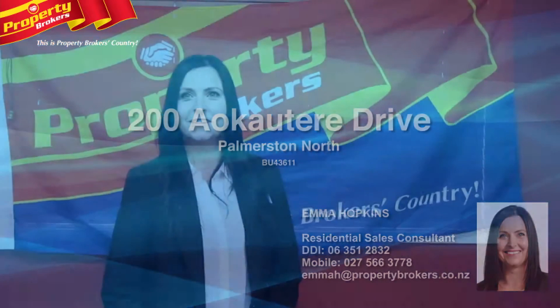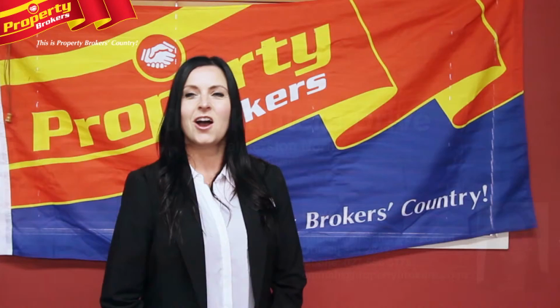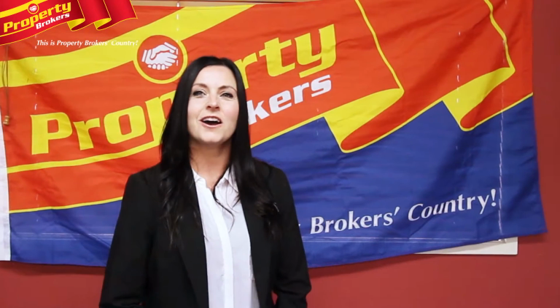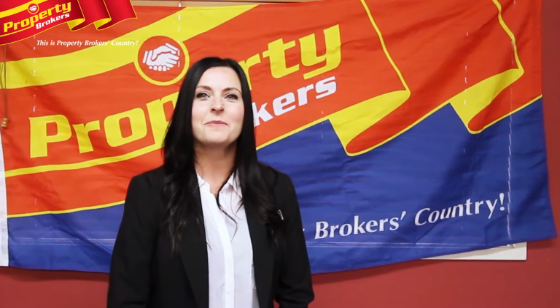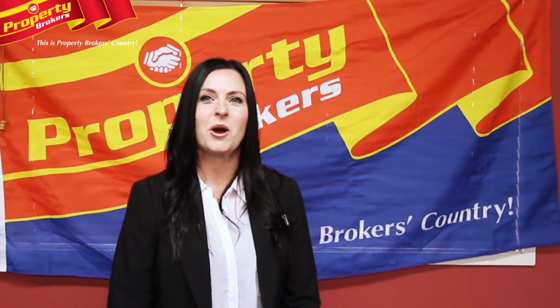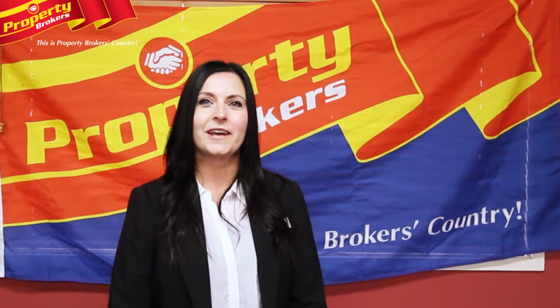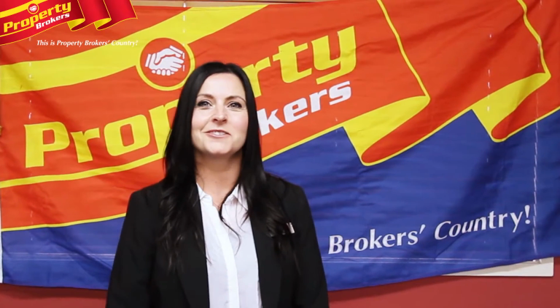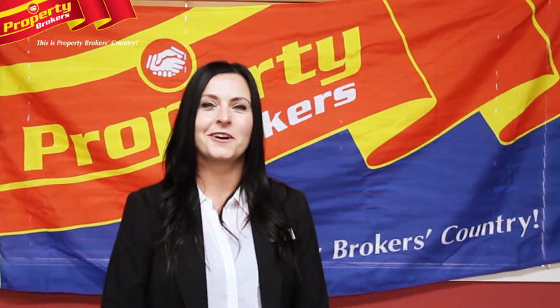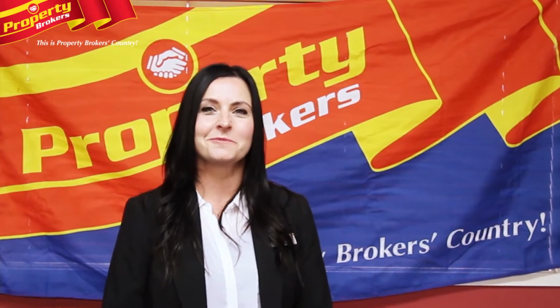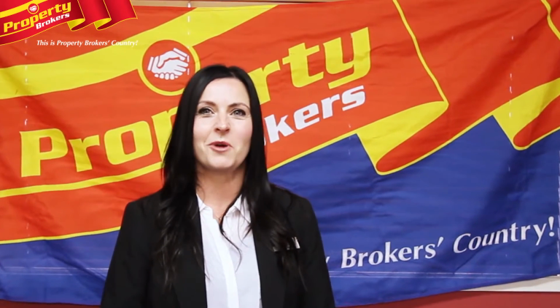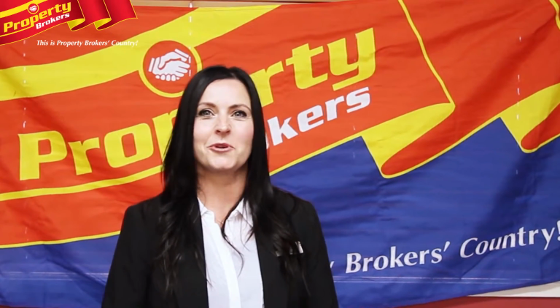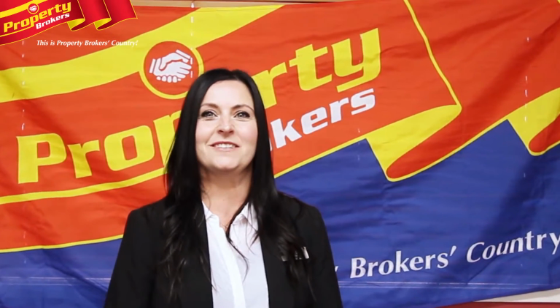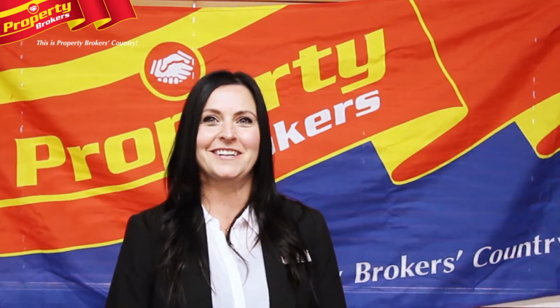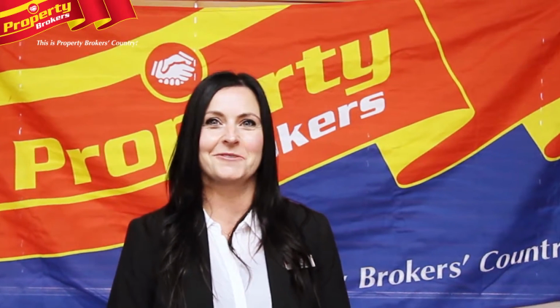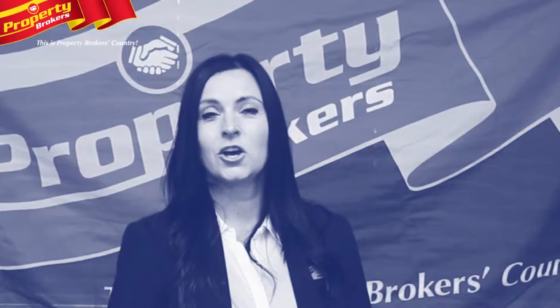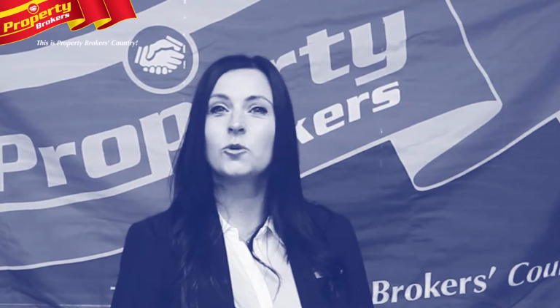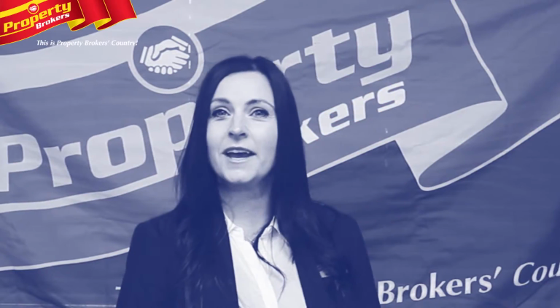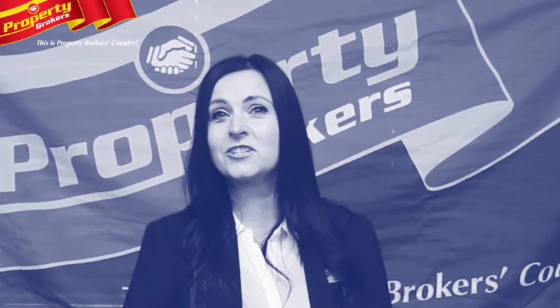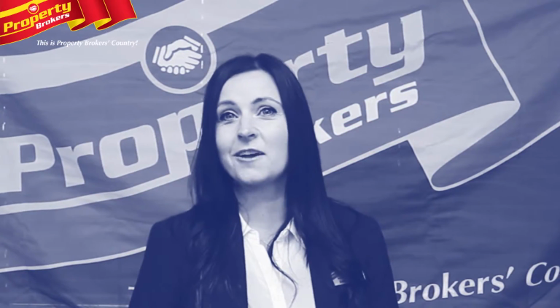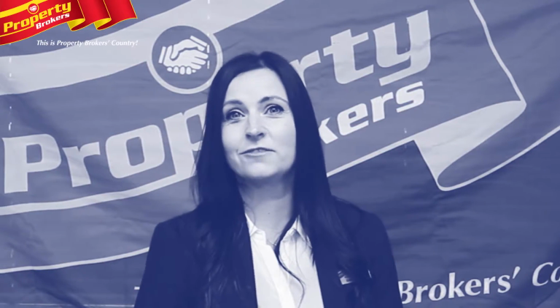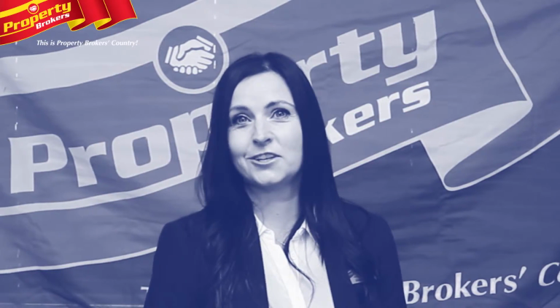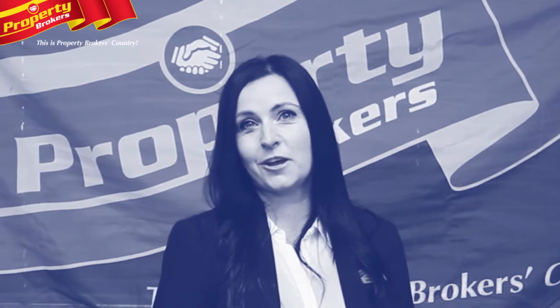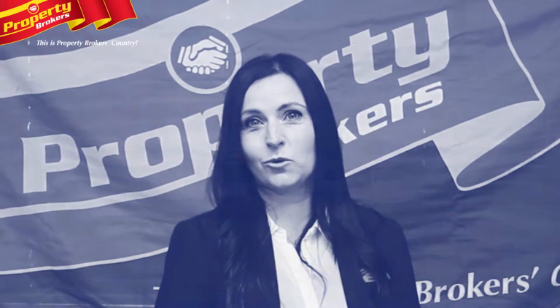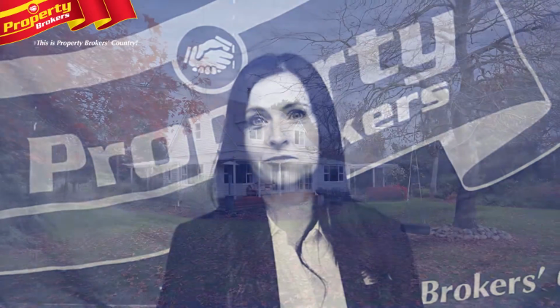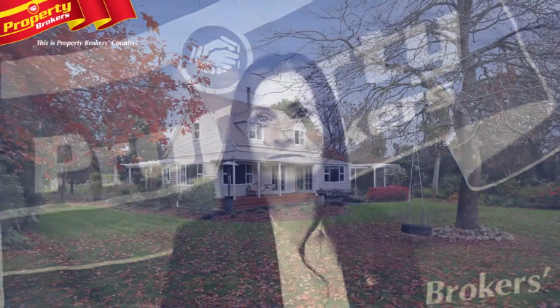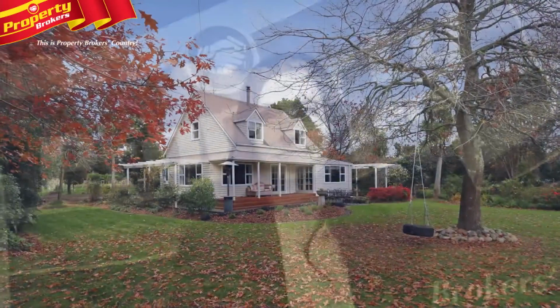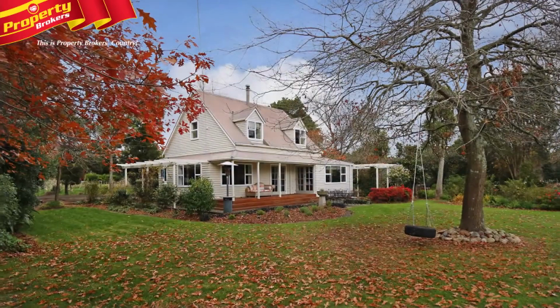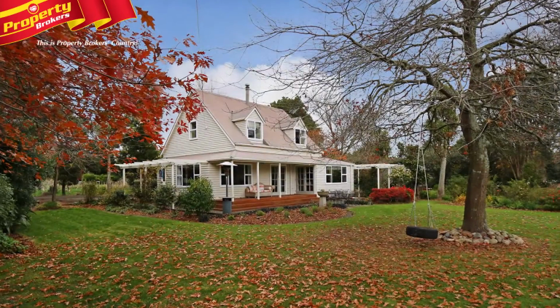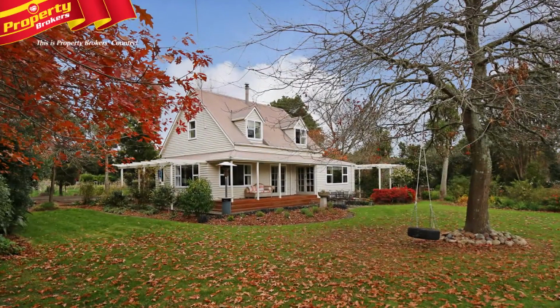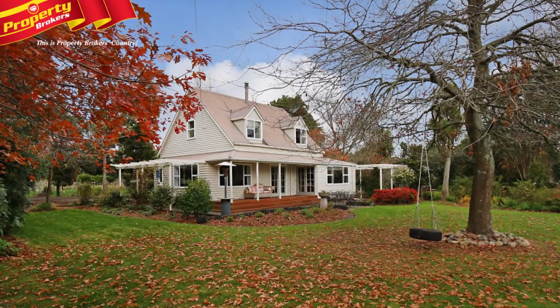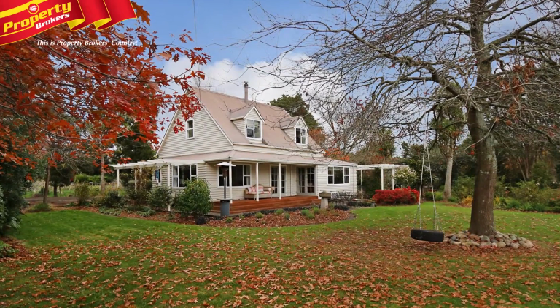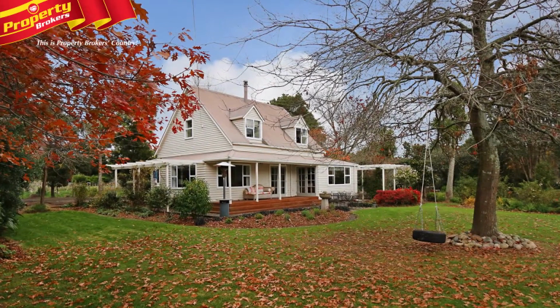Hi, I'm Emma Hopkins. Welcome to my property video. Call me at any time if you'd like to know more. Dare to dream.